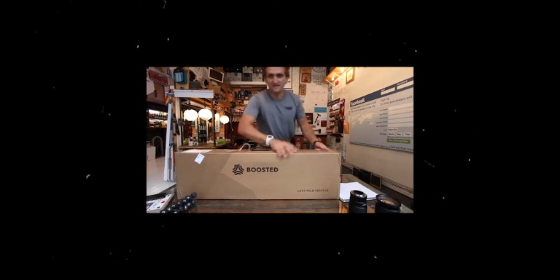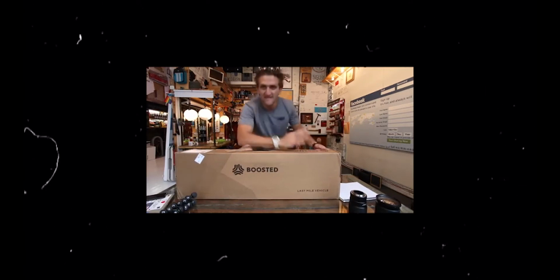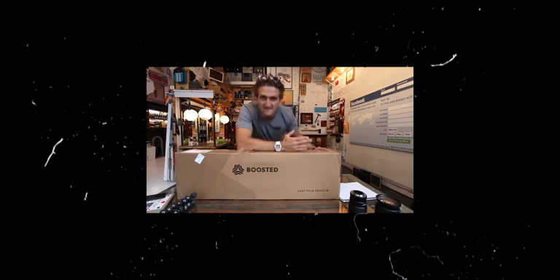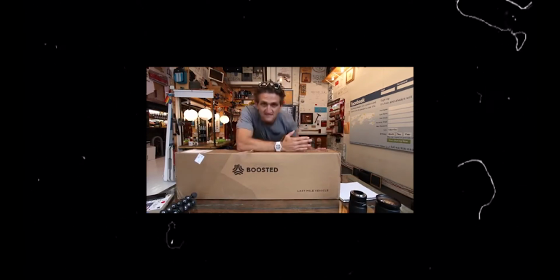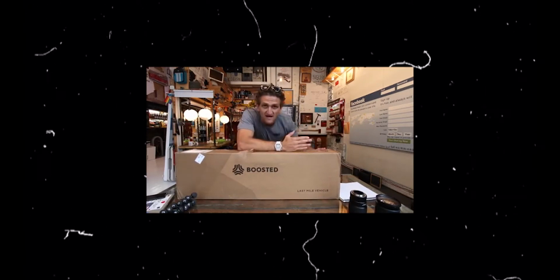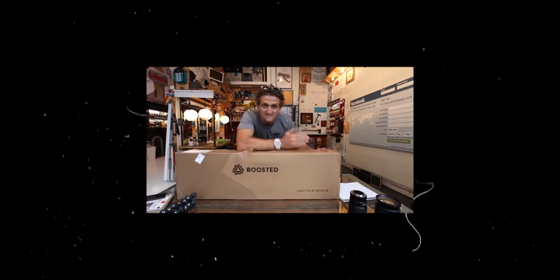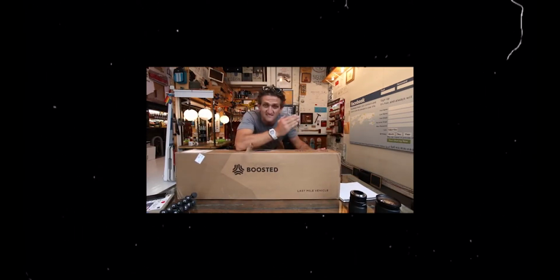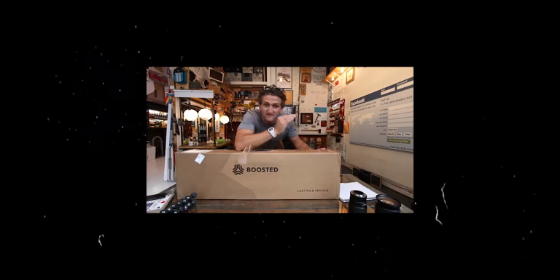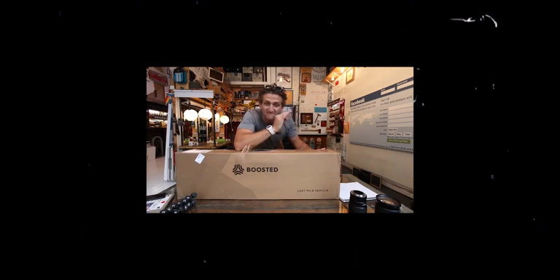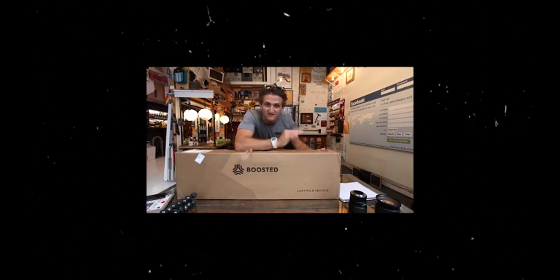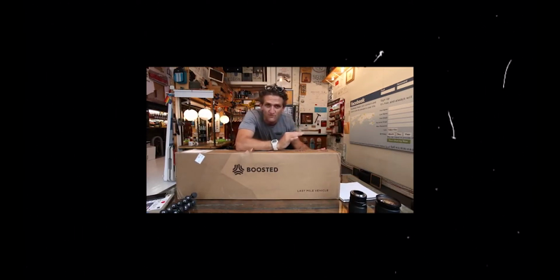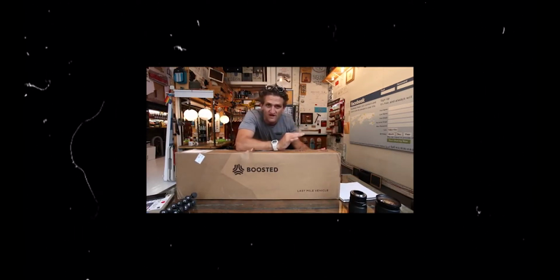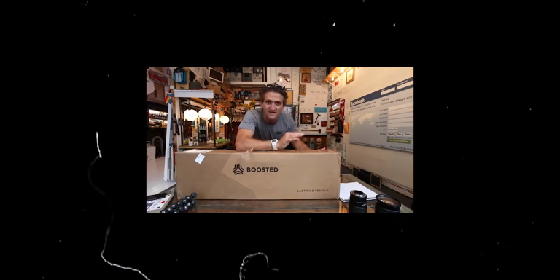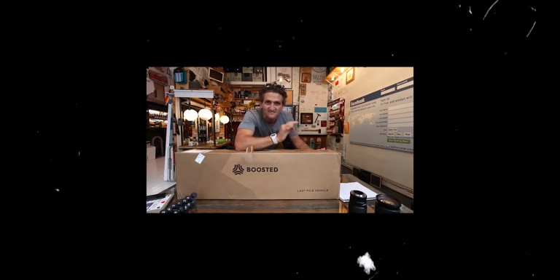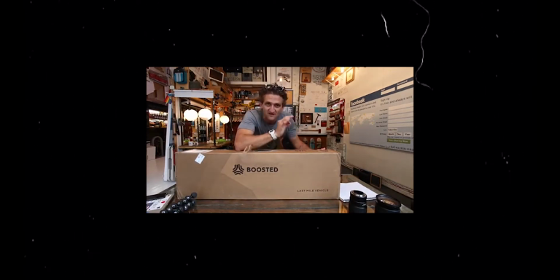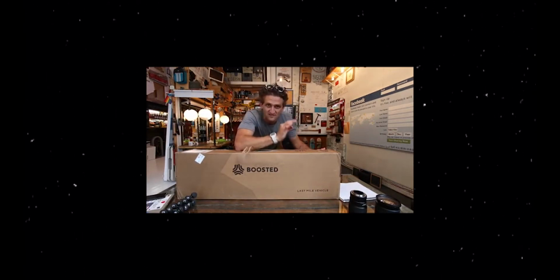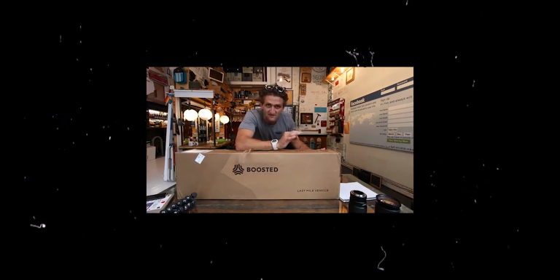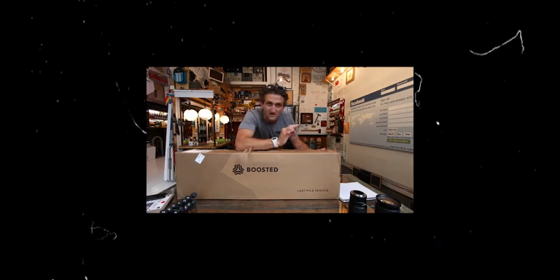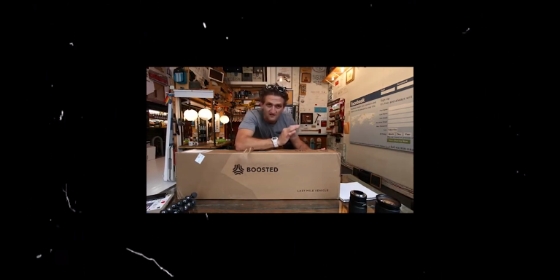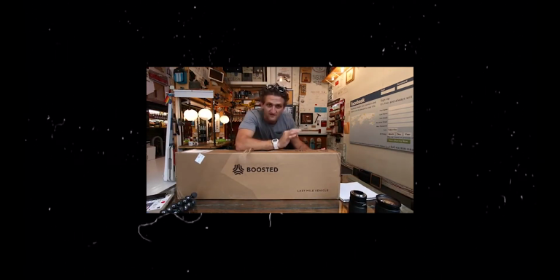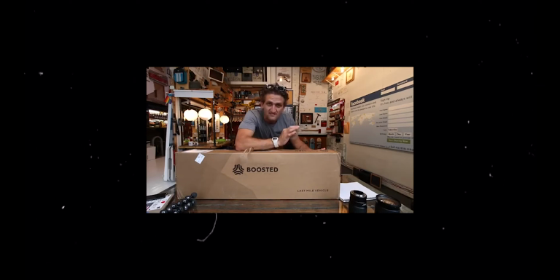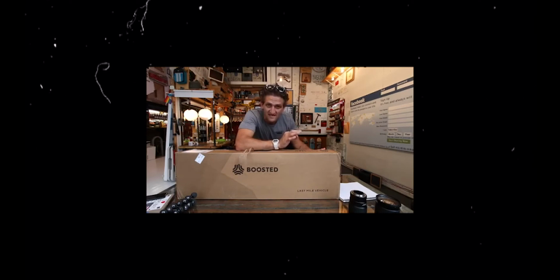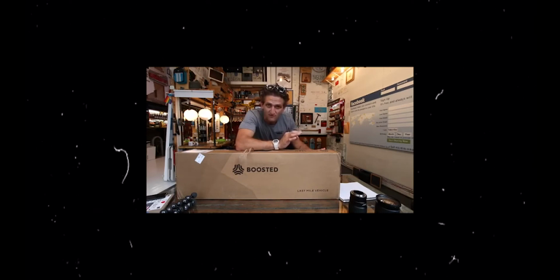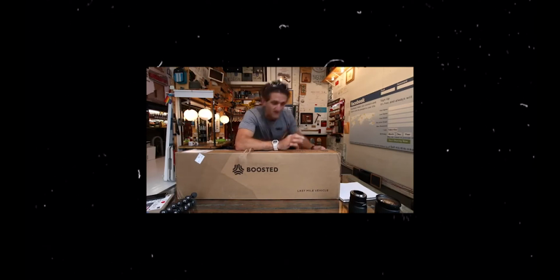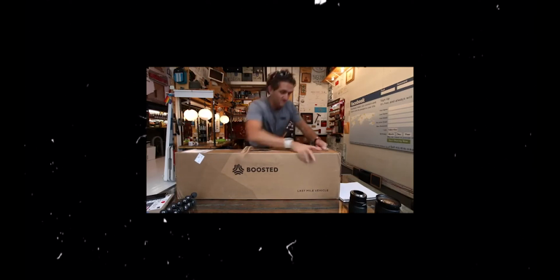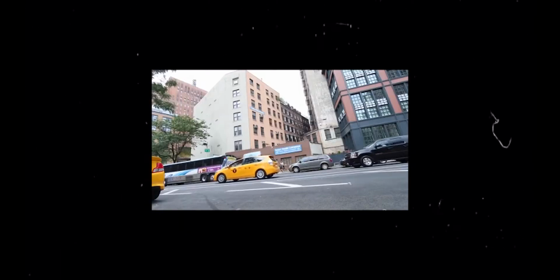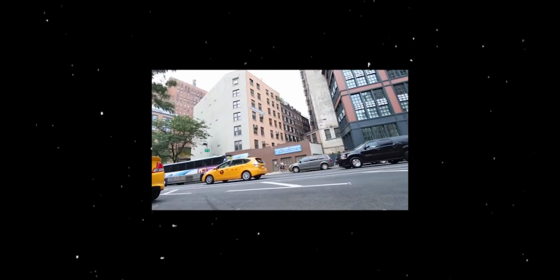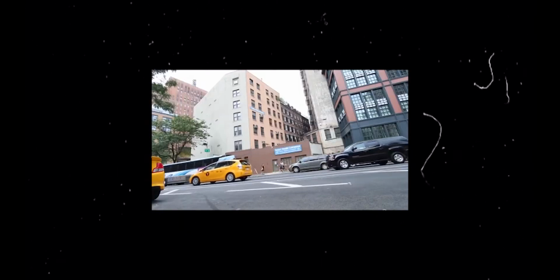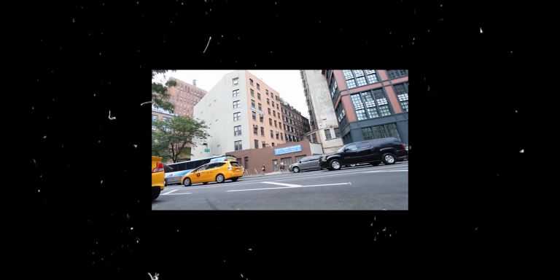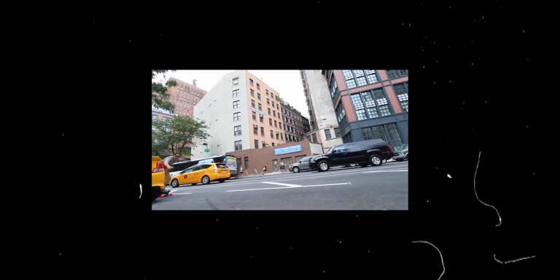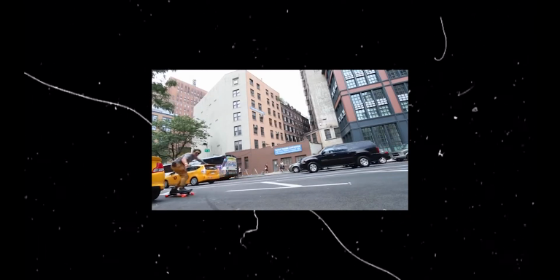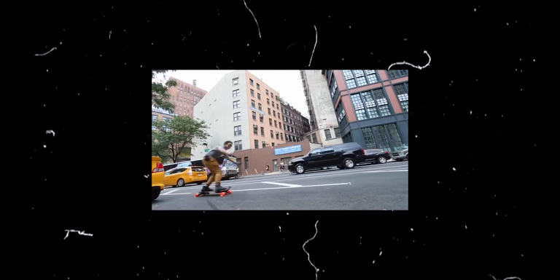Contained in this box is something I've literally wanted since I was a little tiny boy. So fast!